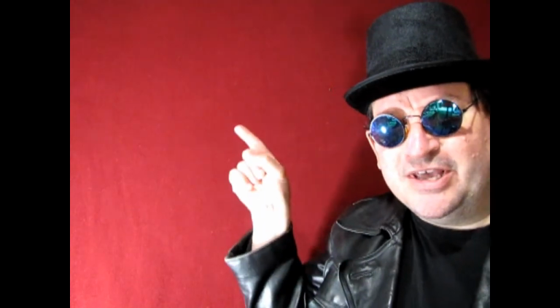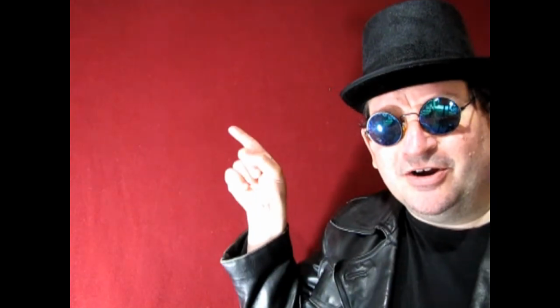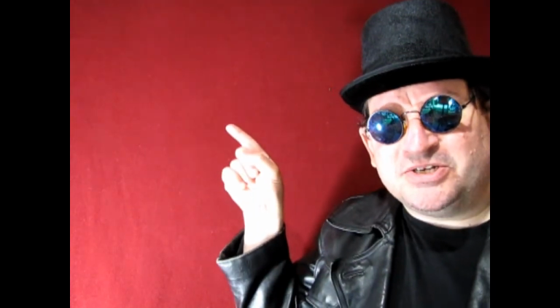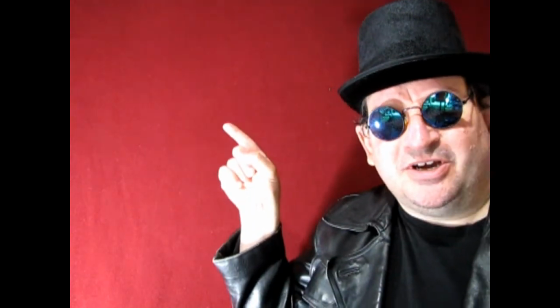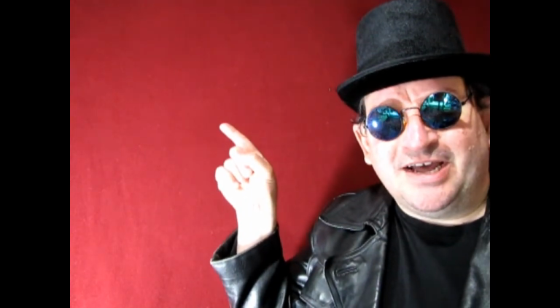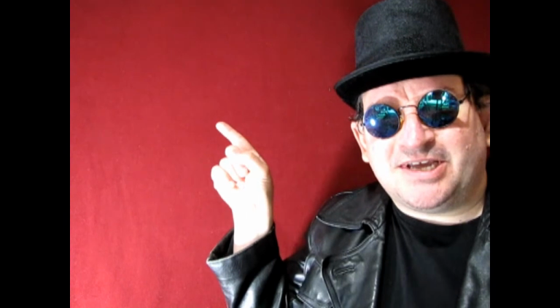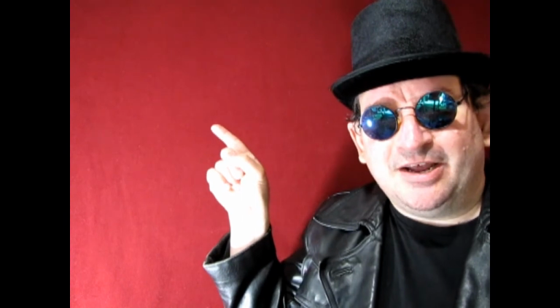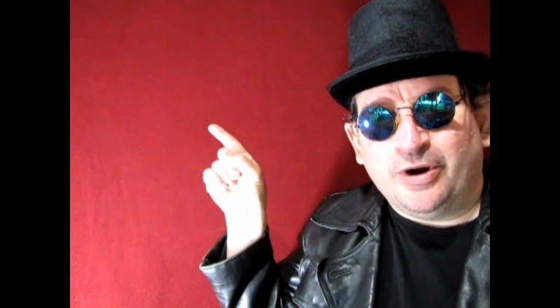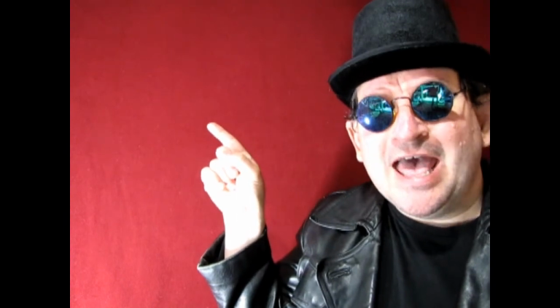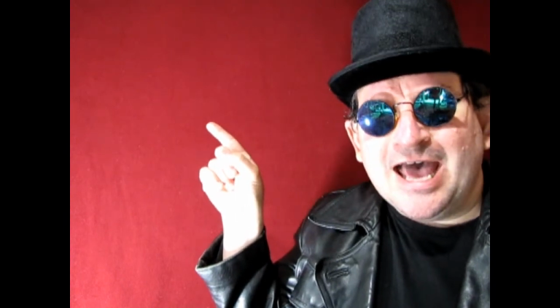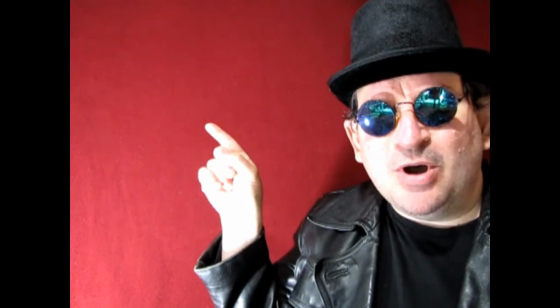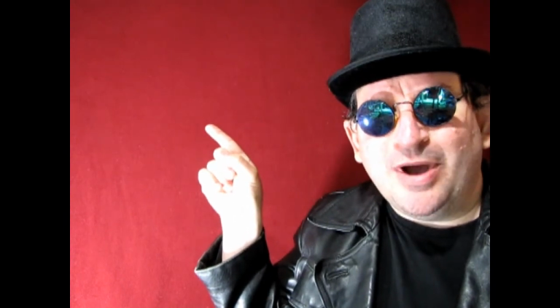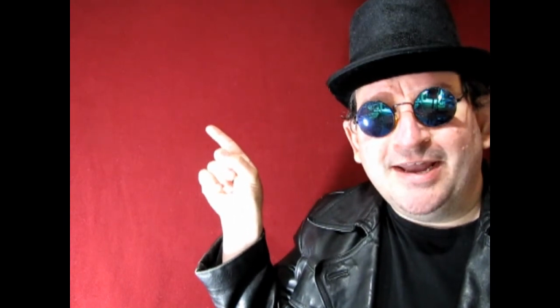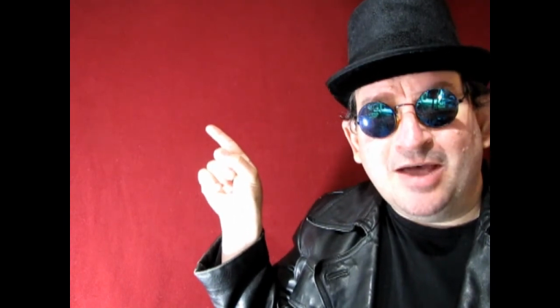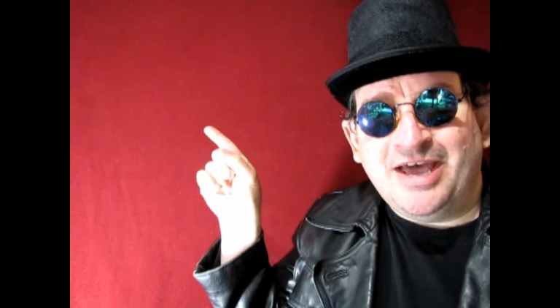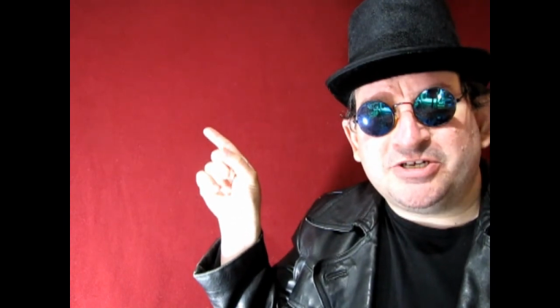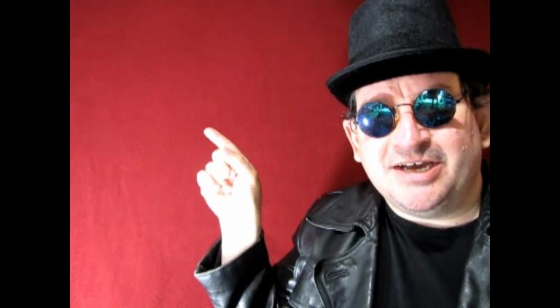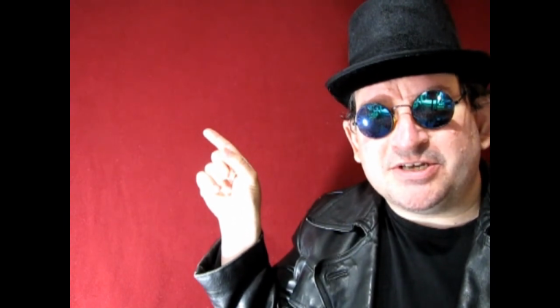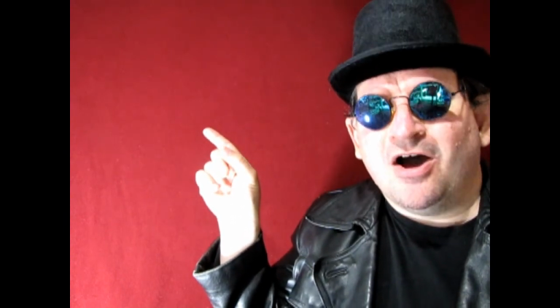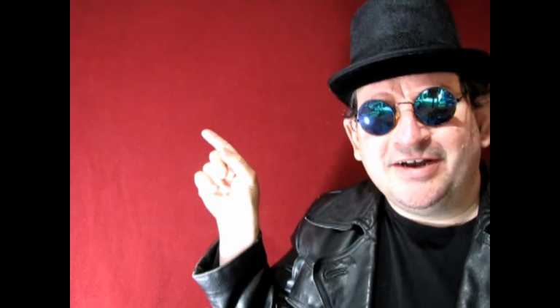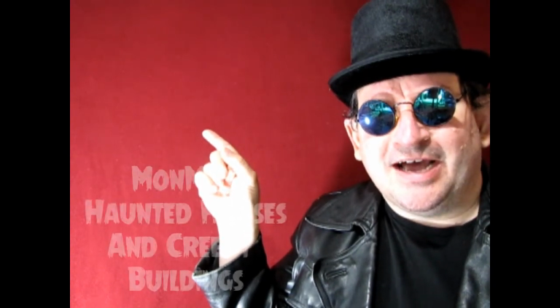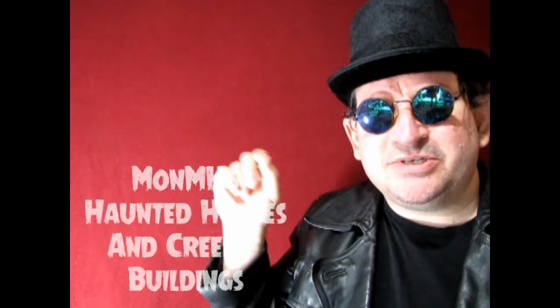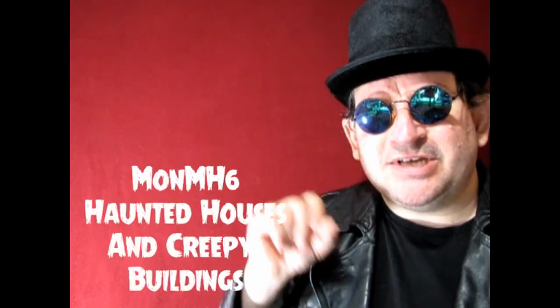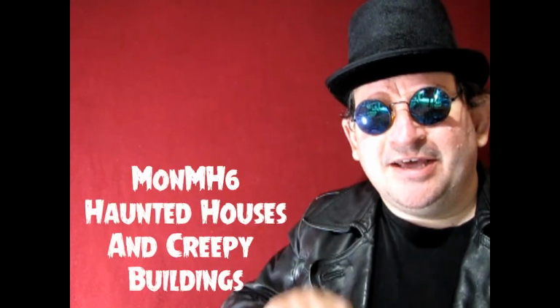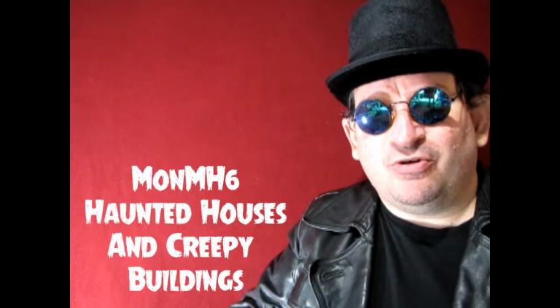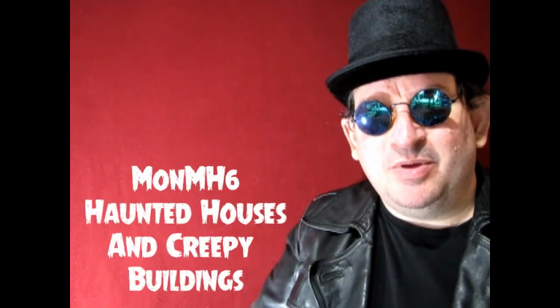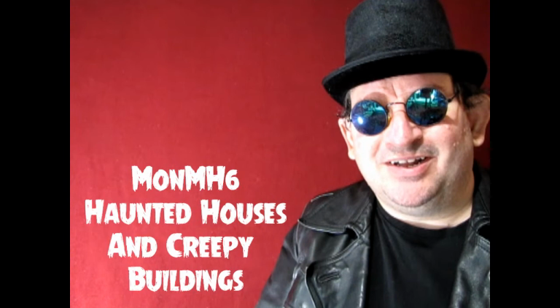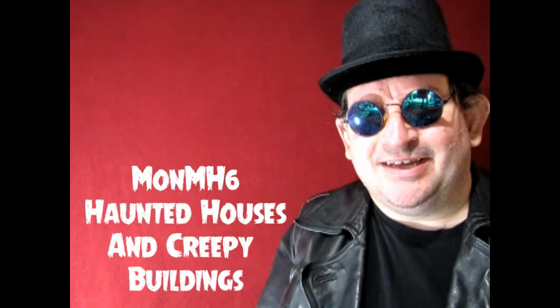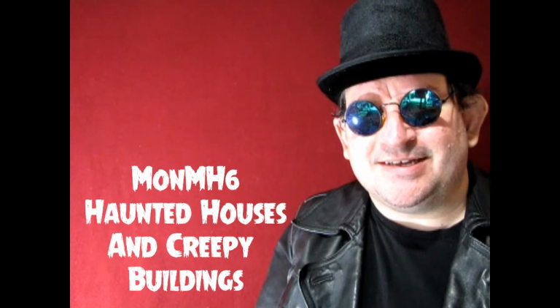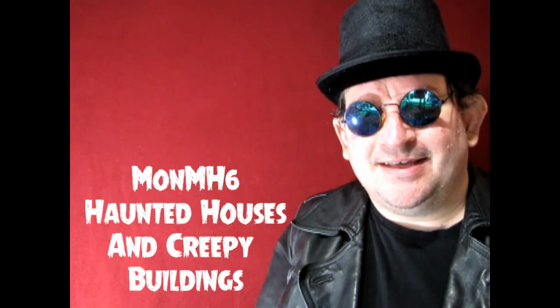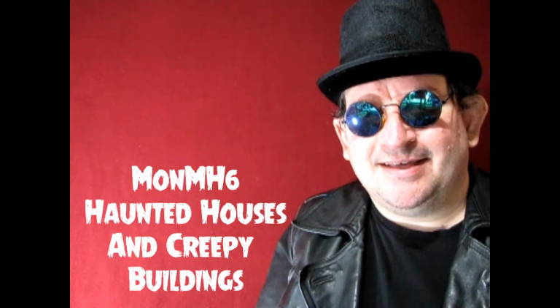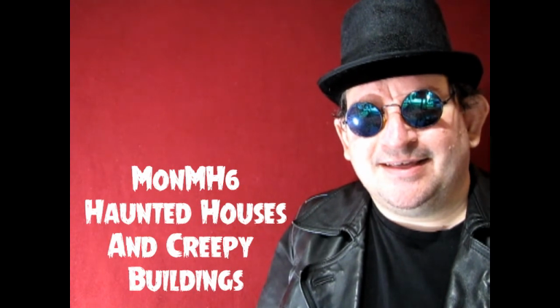Click on this video here to see our next category, MONMH6 Haunted Houses and Creepy Buildings. Bye-bye.